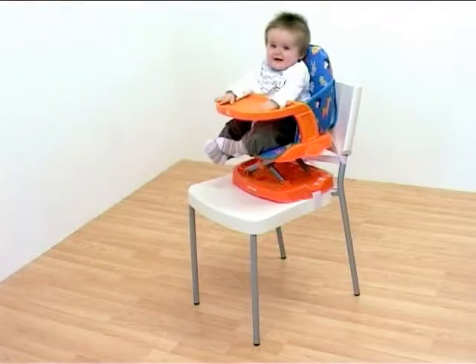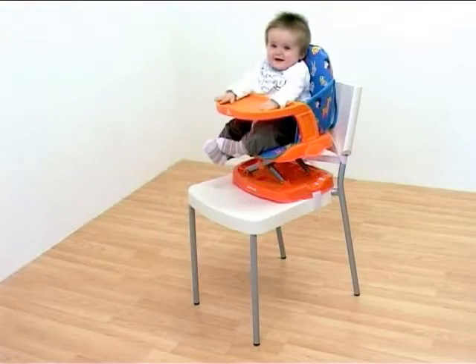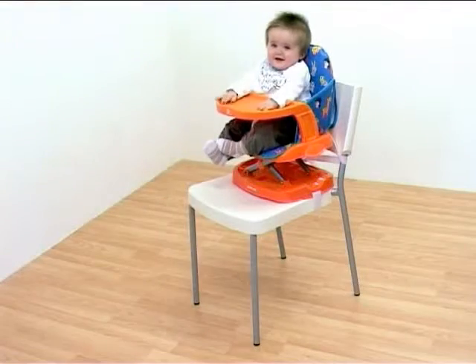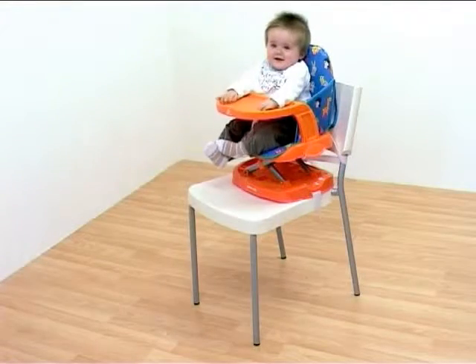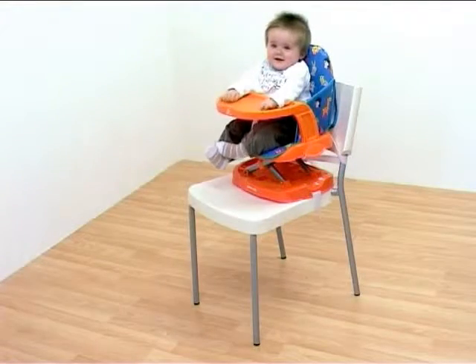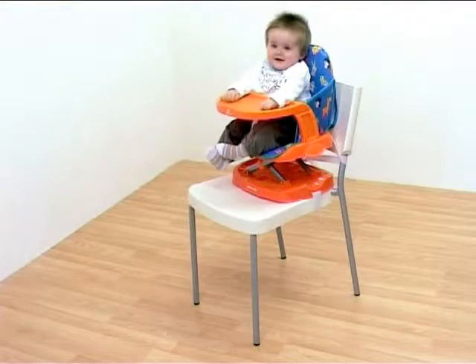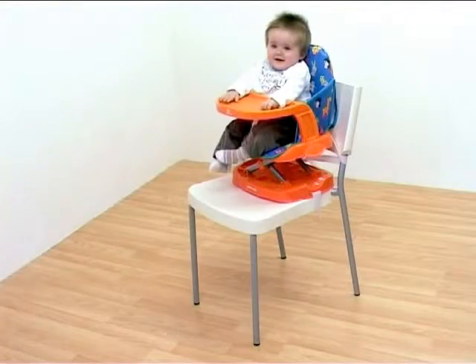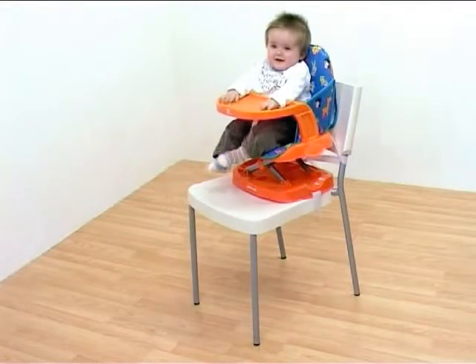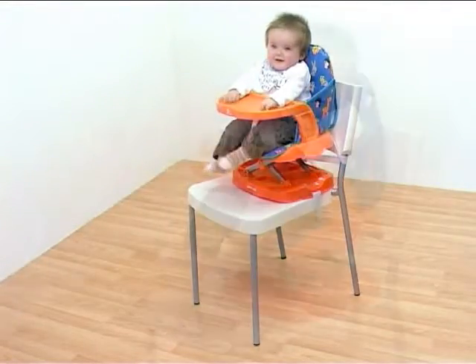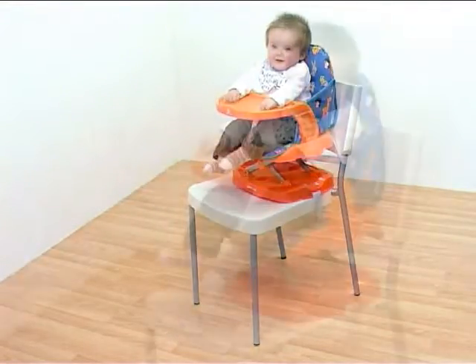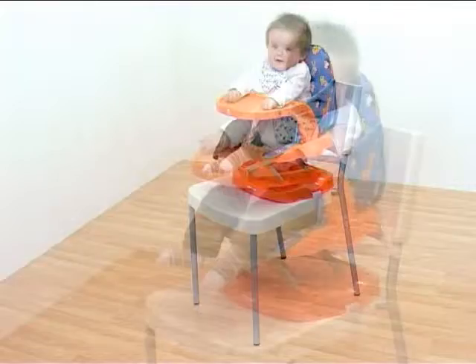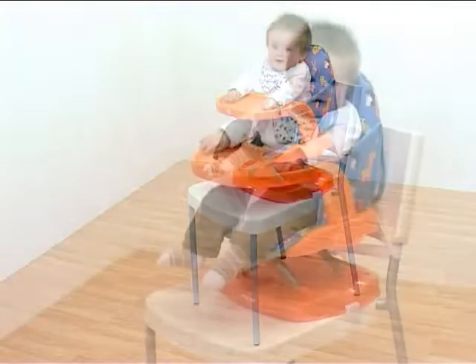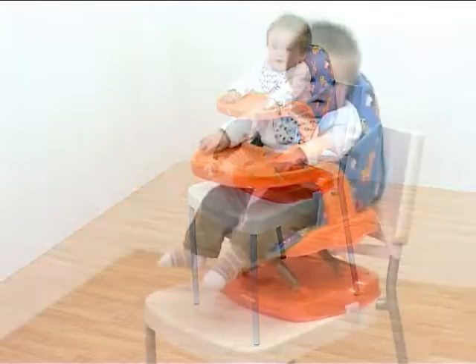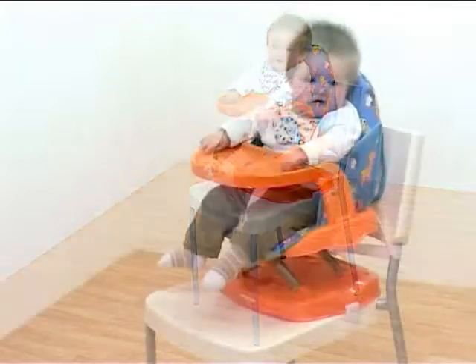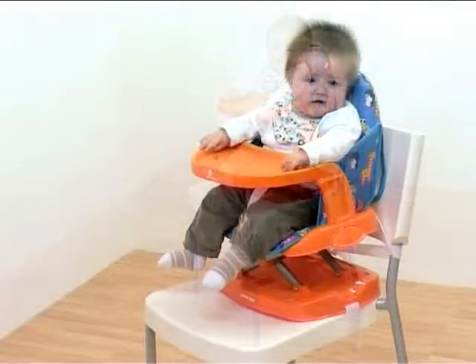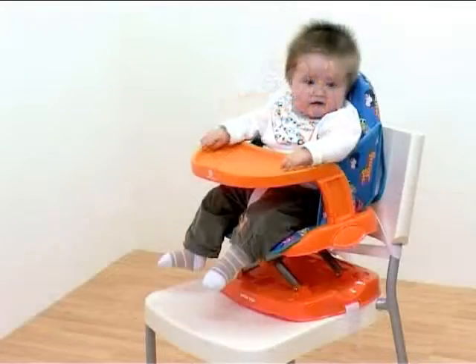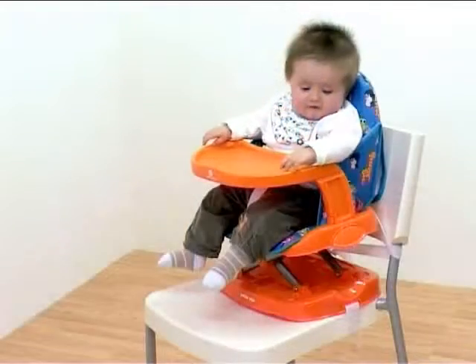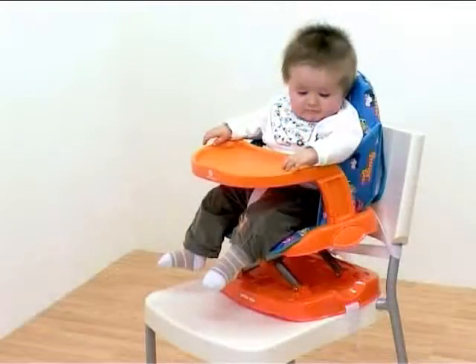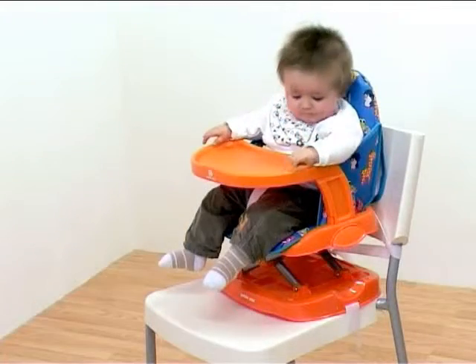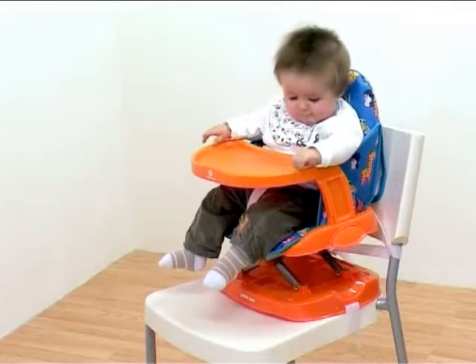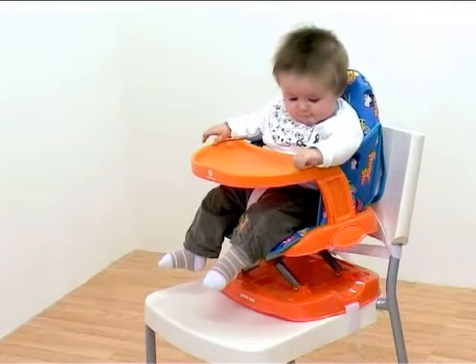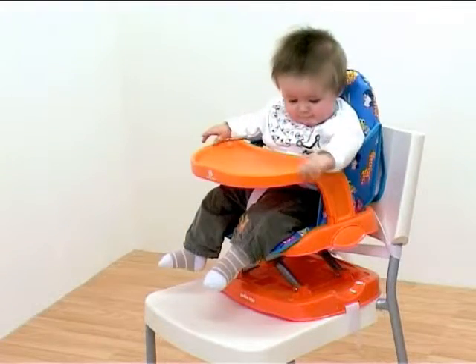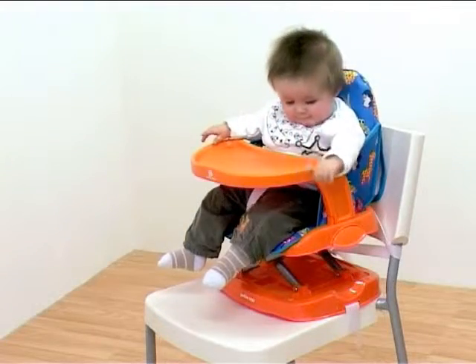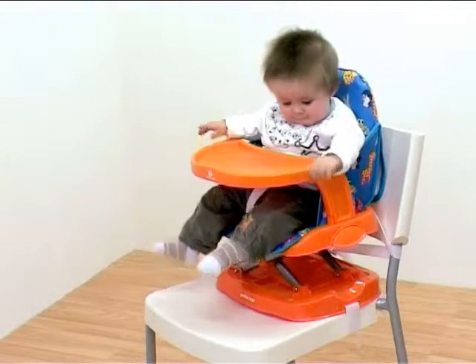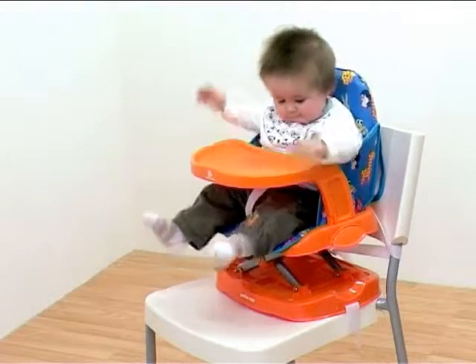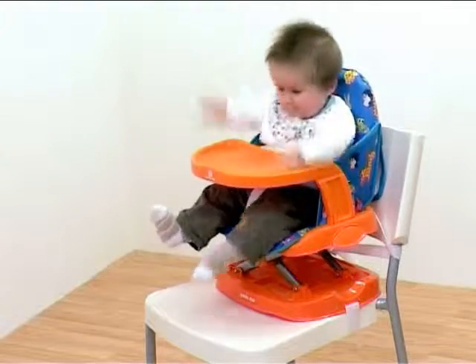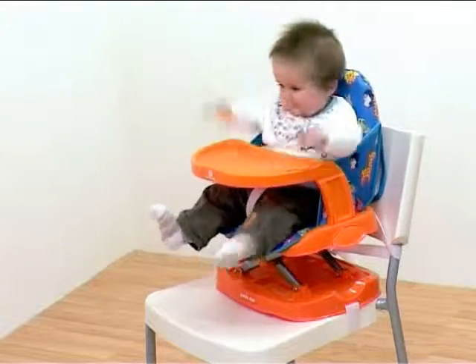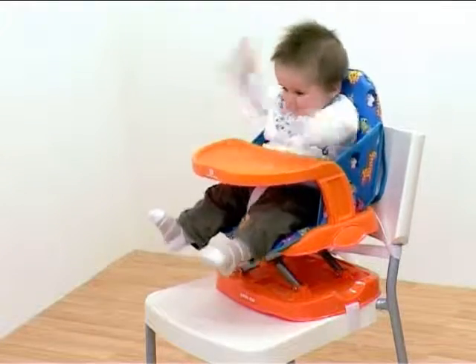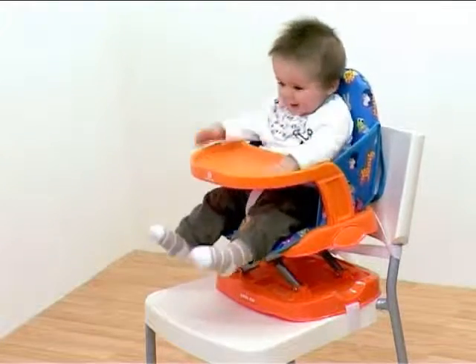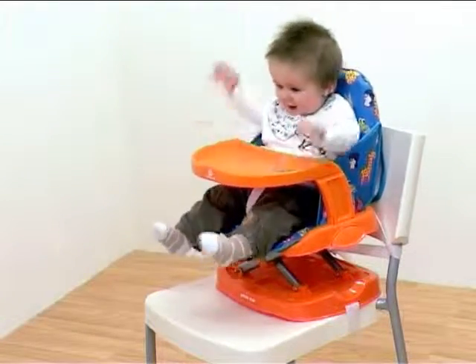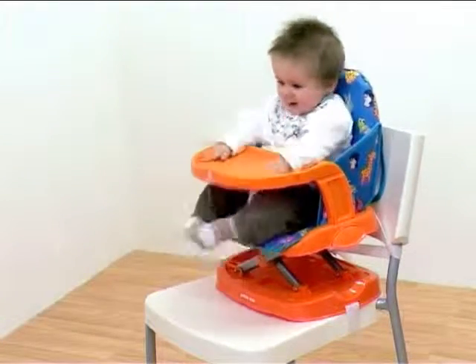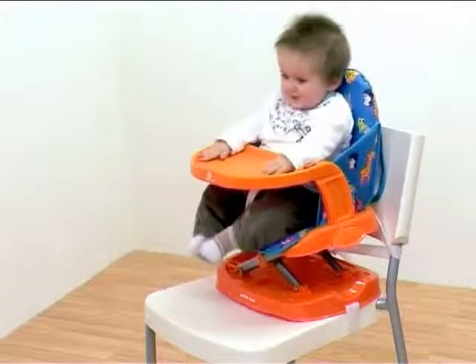The Animal Friends Booster Seat from Petite Star — the hassle-free solution to dining on the move.